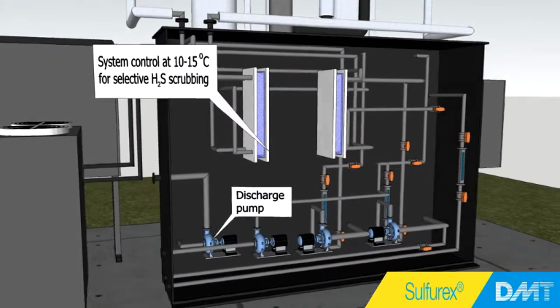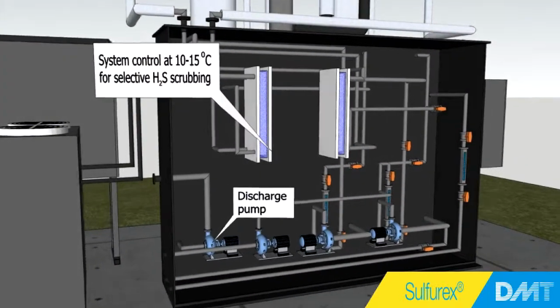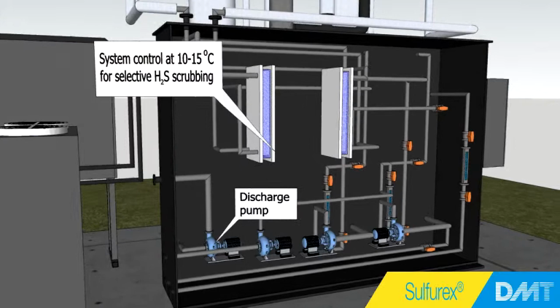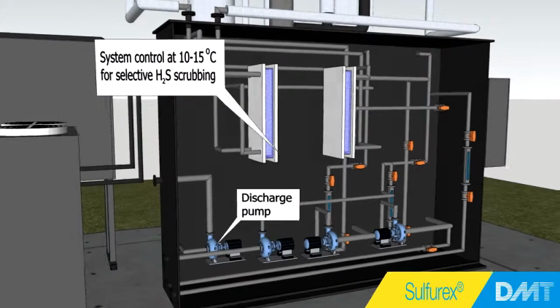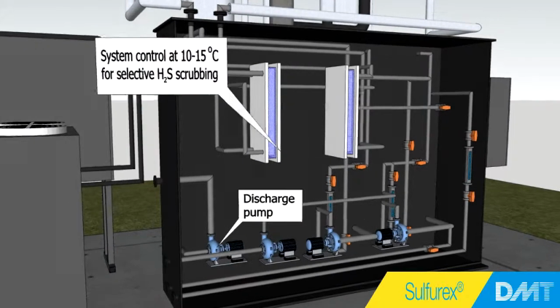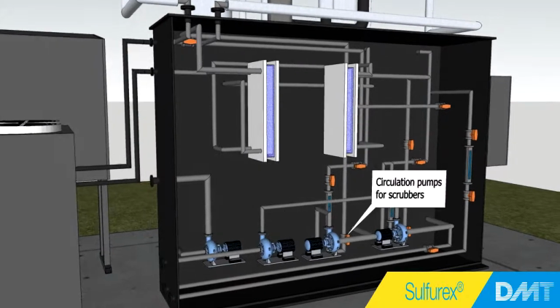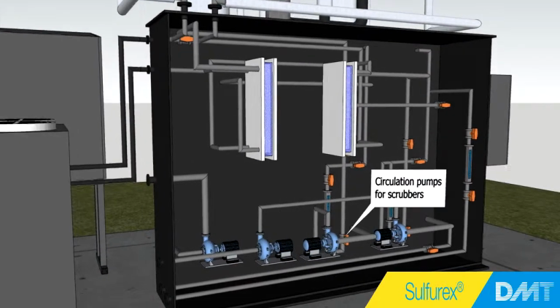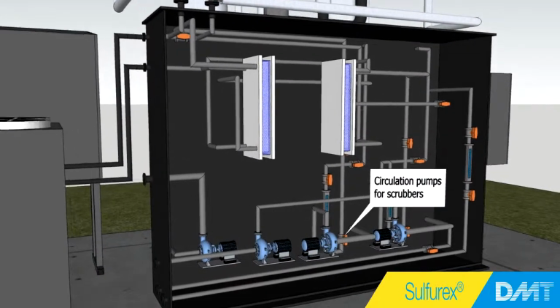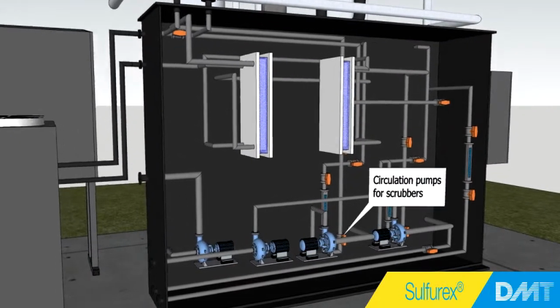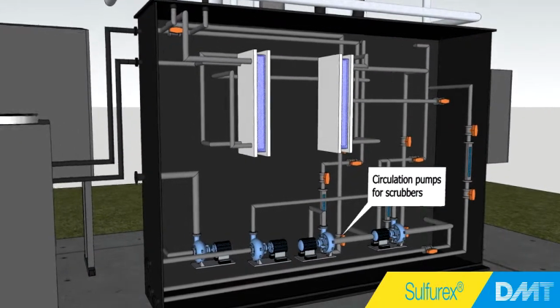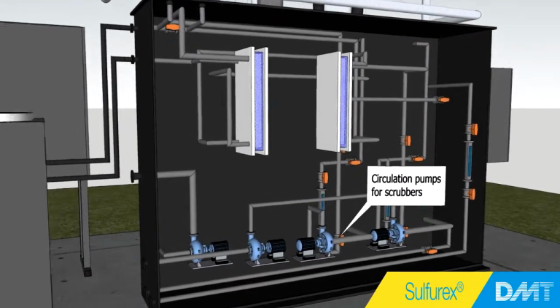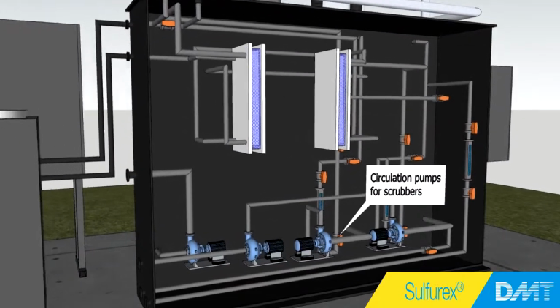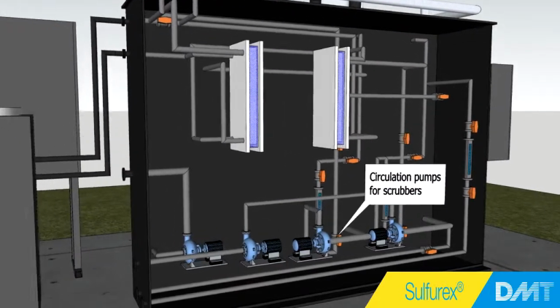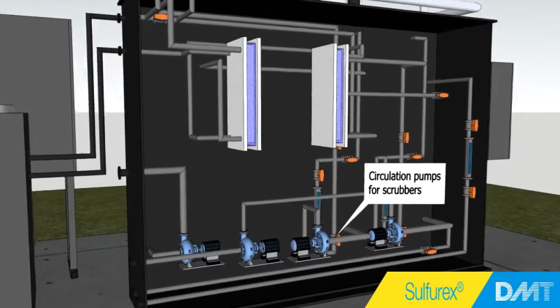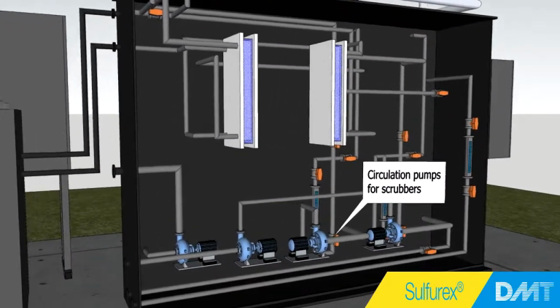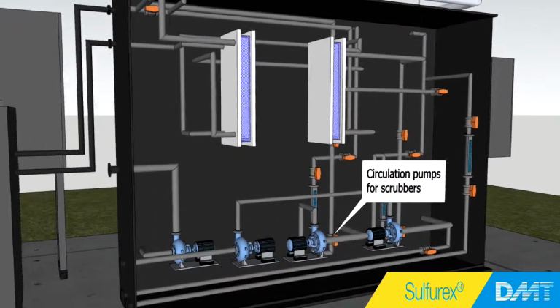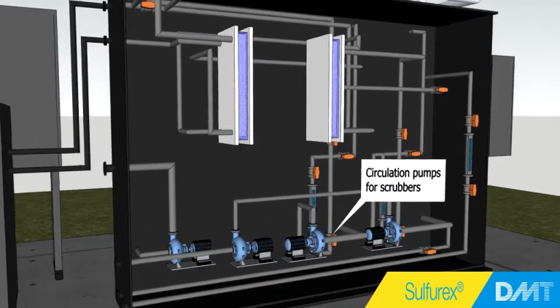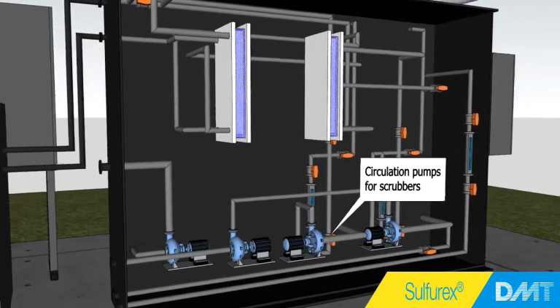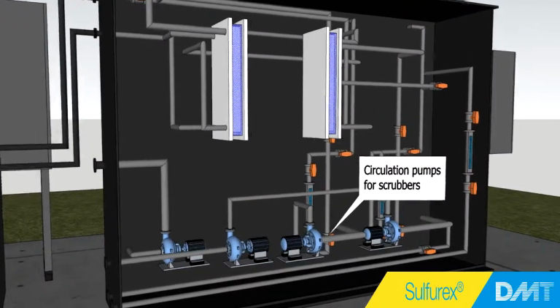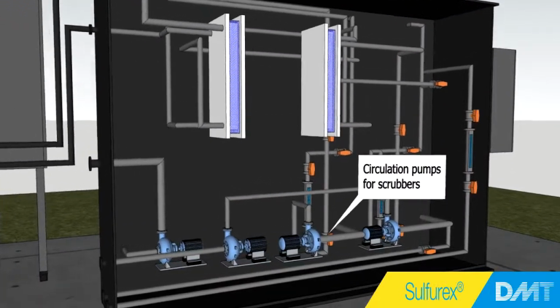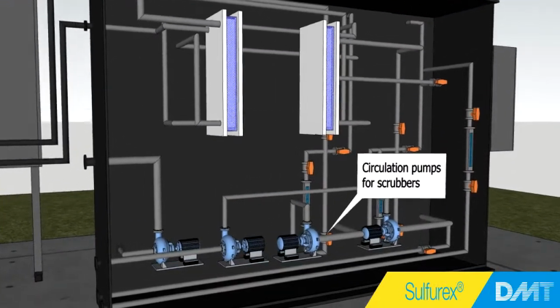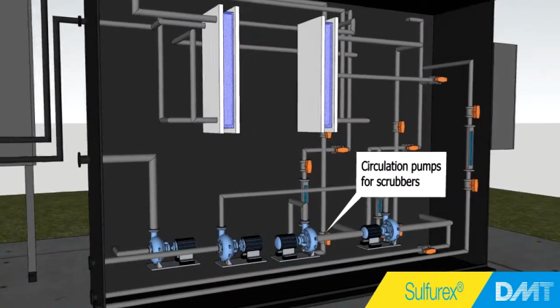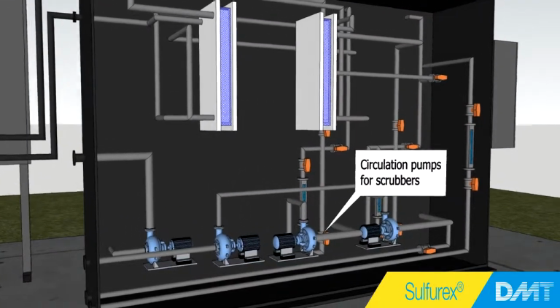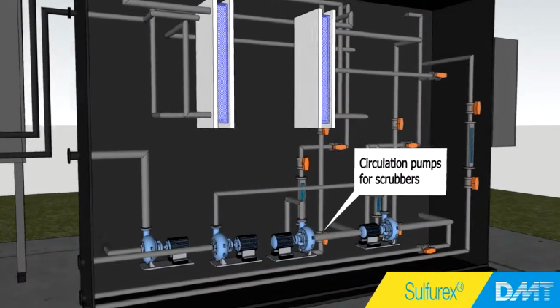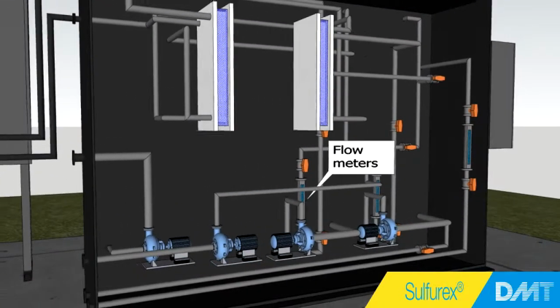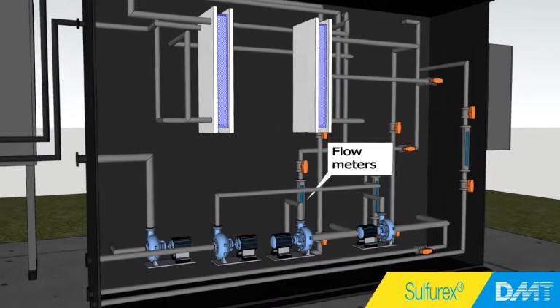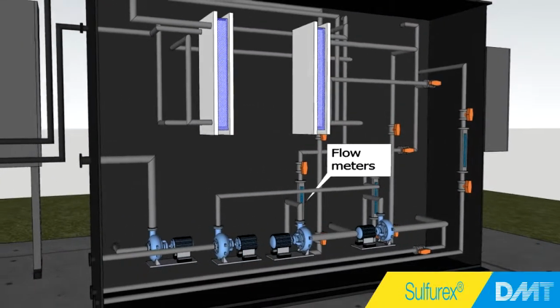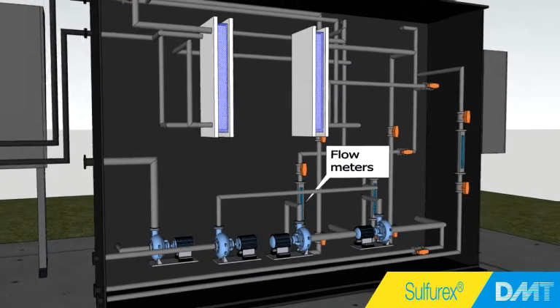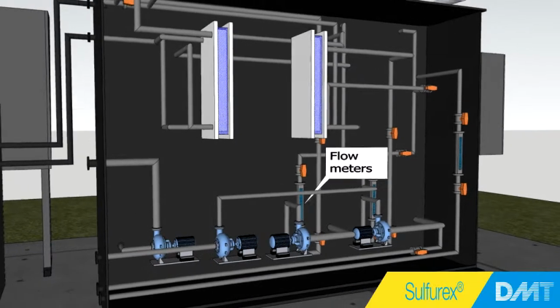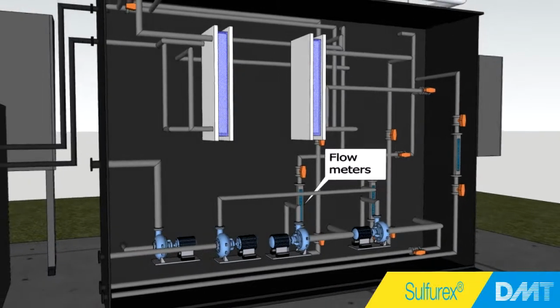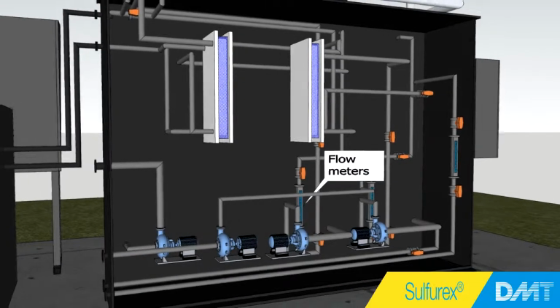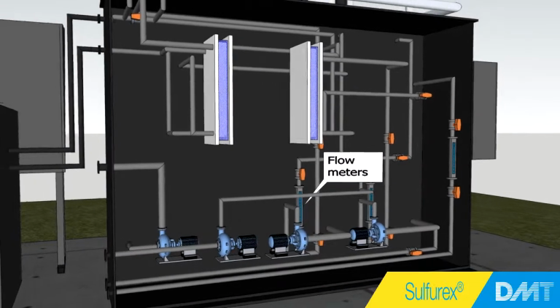In the cabinet, all the circulation water systems for the scrubbers are installed, as well as the flow monitoring systems.